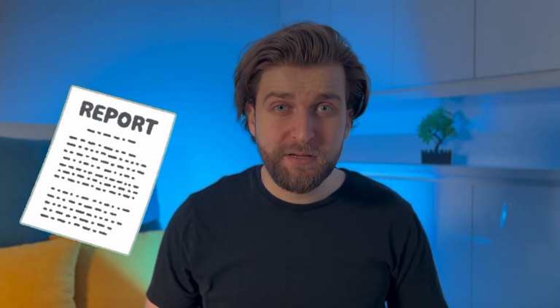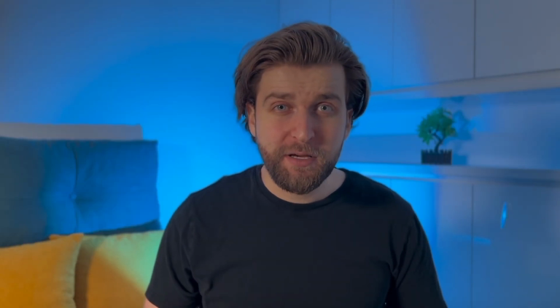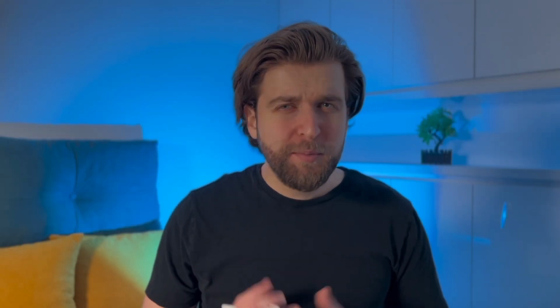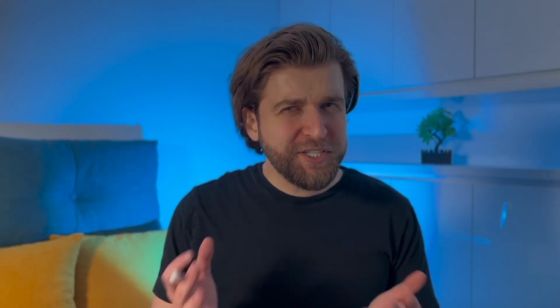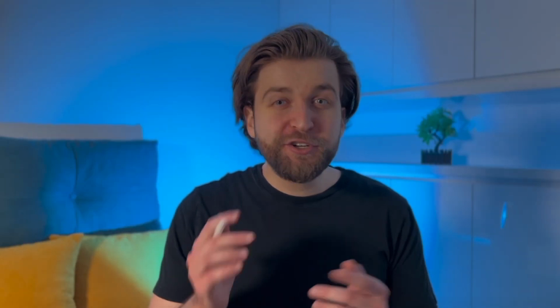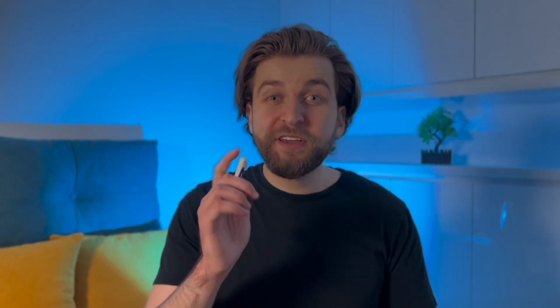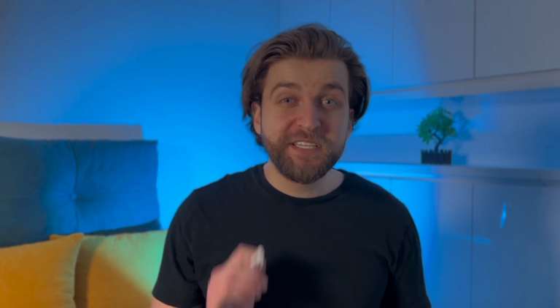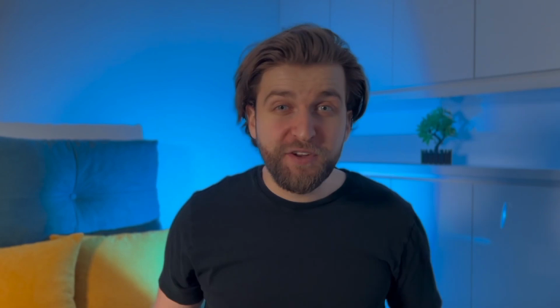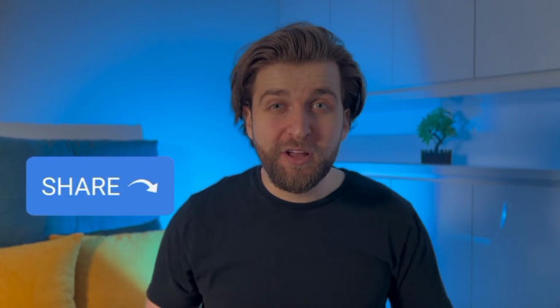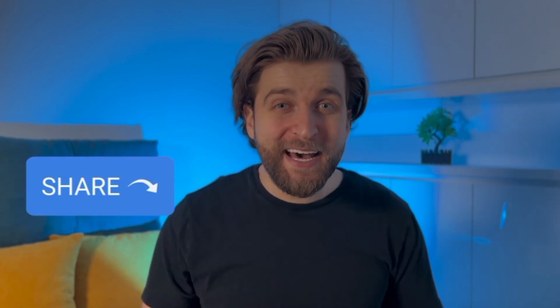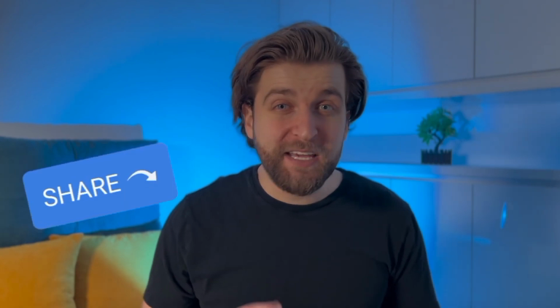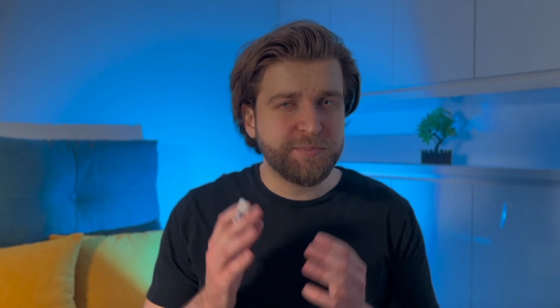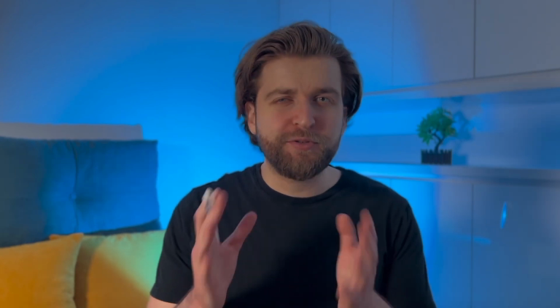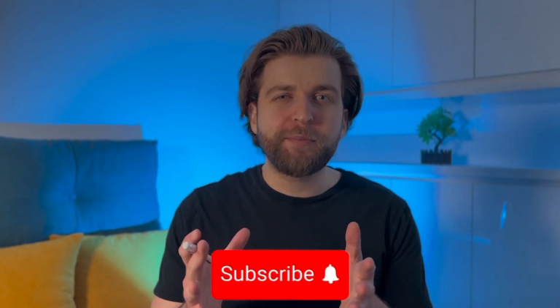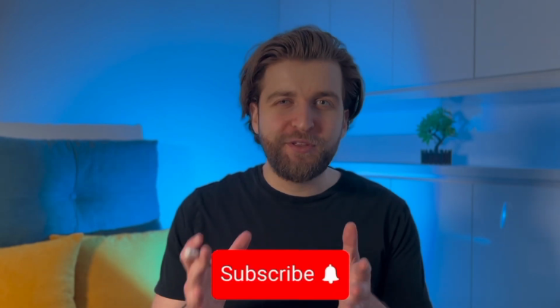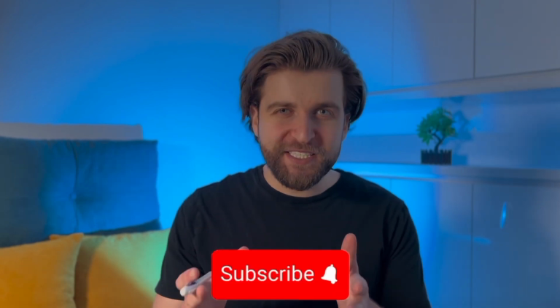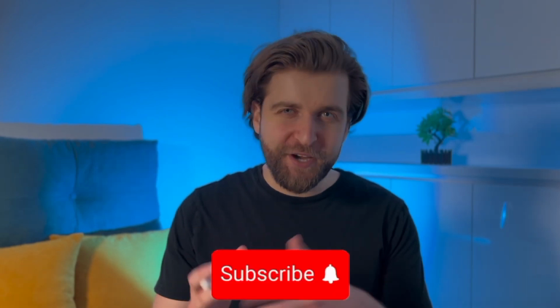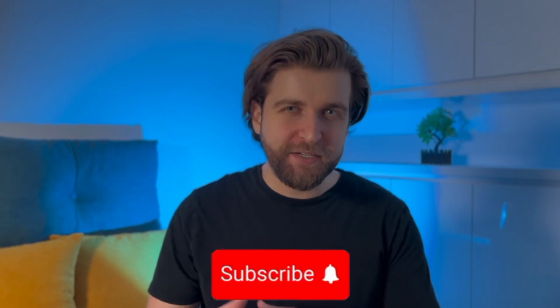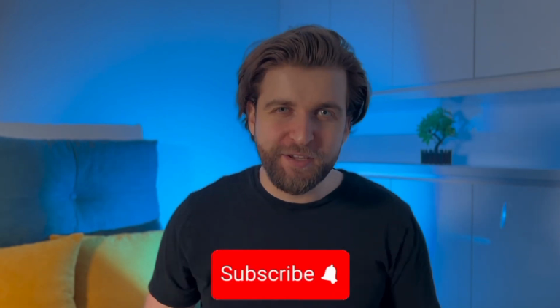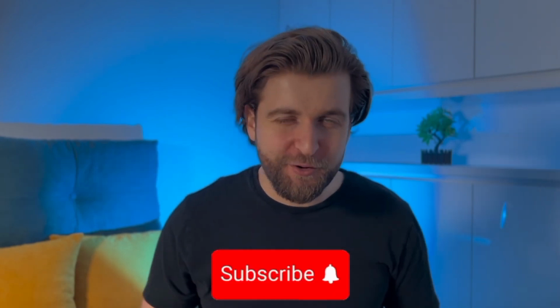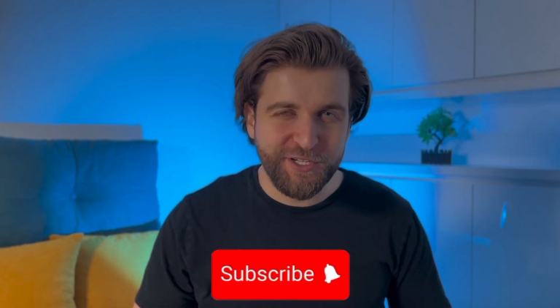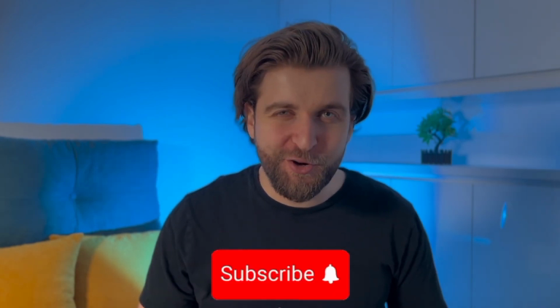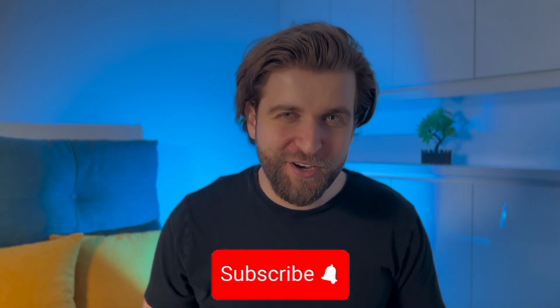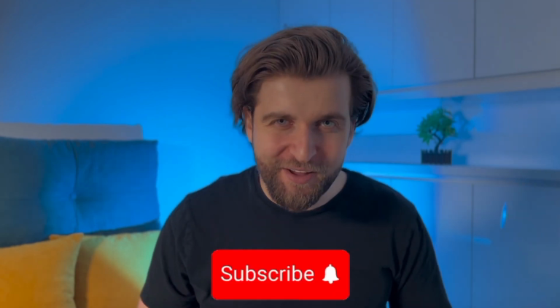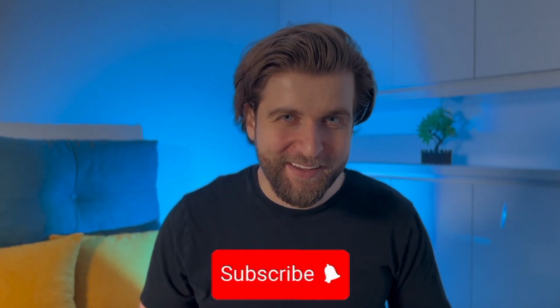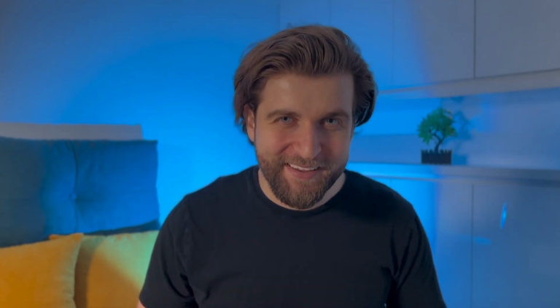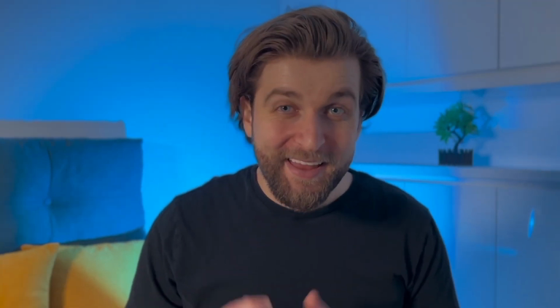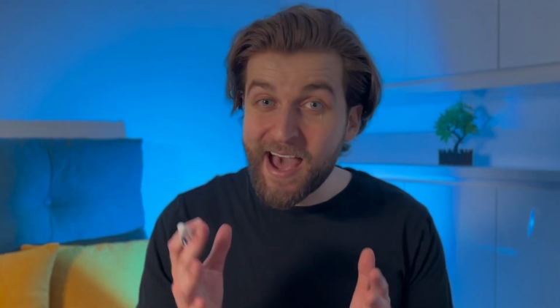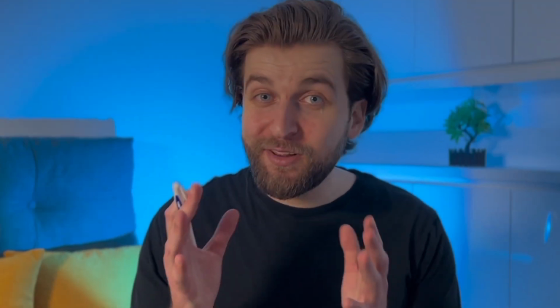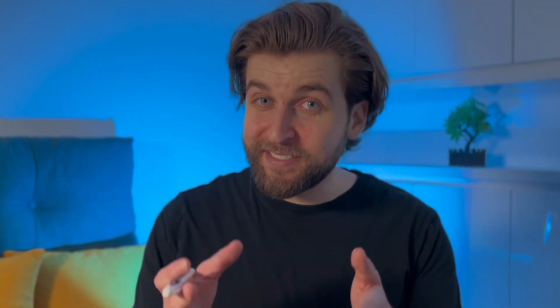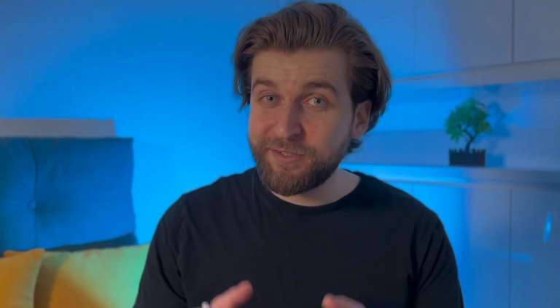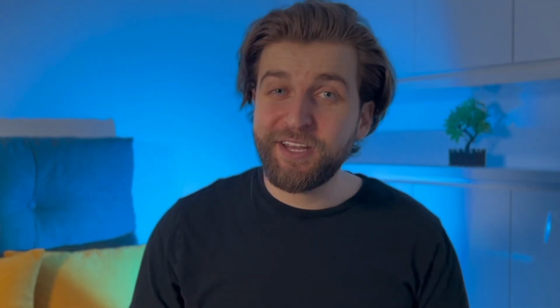Be sure to give this video a like and subscribe to this channel if you are enjoying the content. Now let's continue.